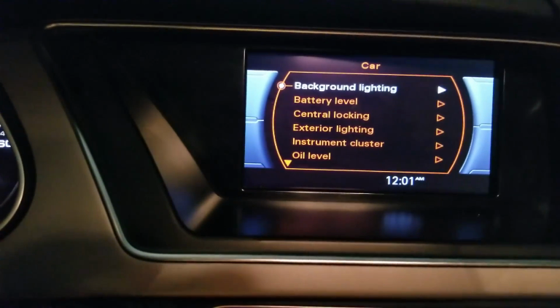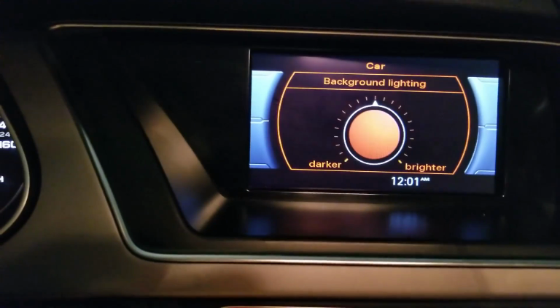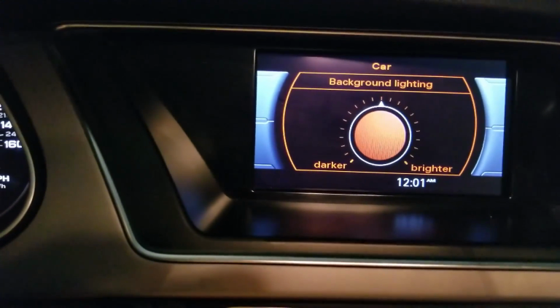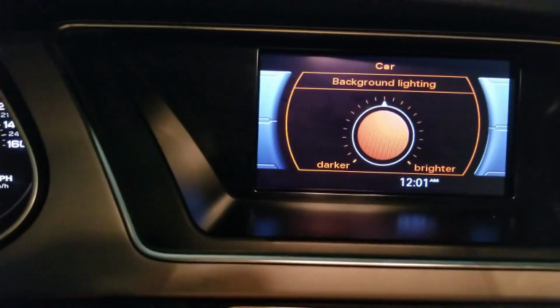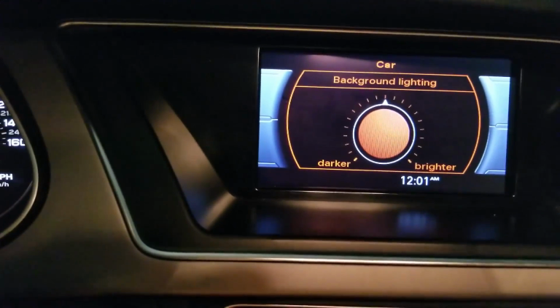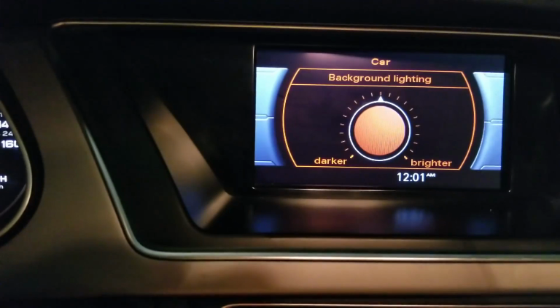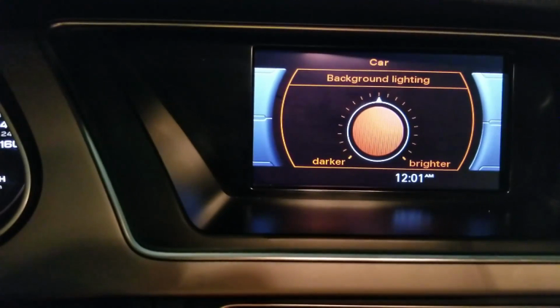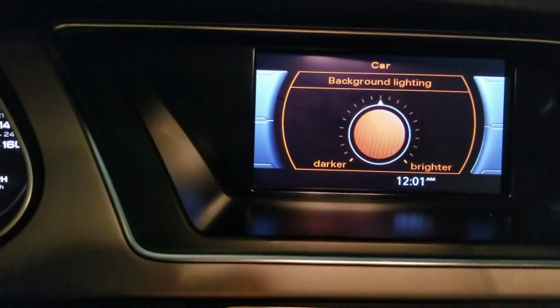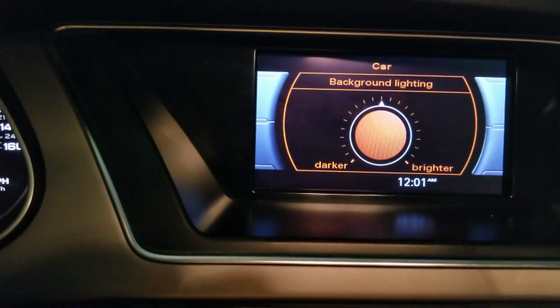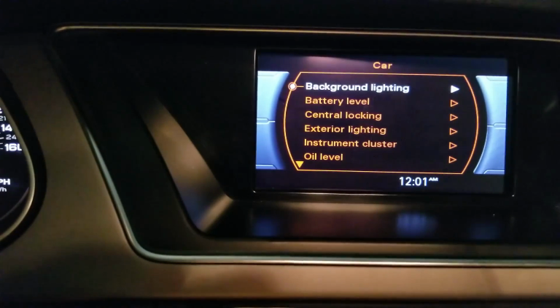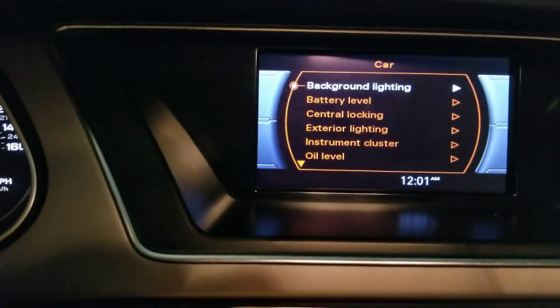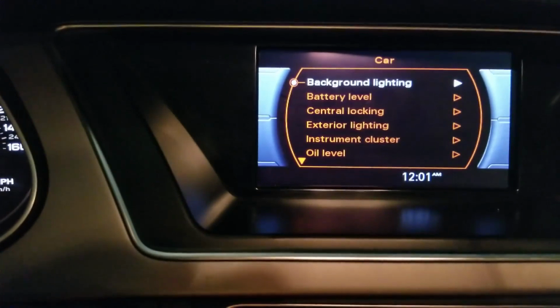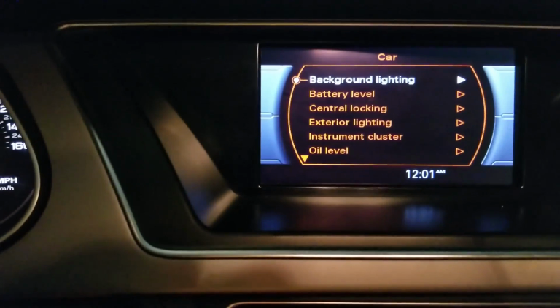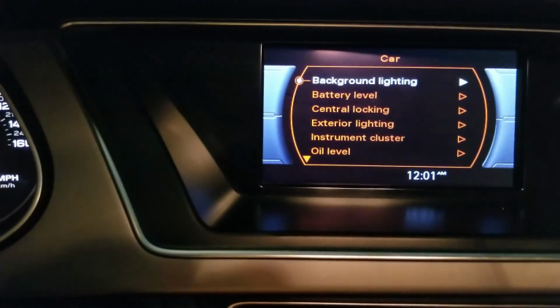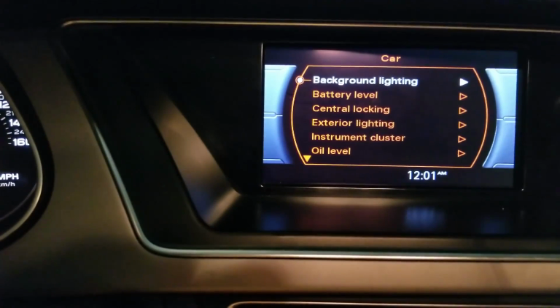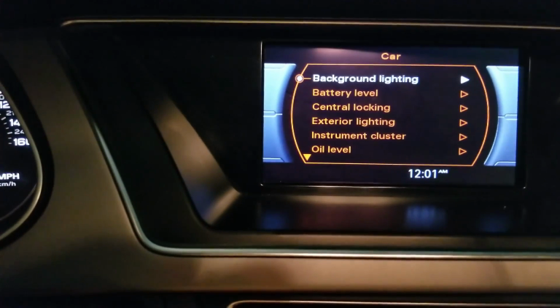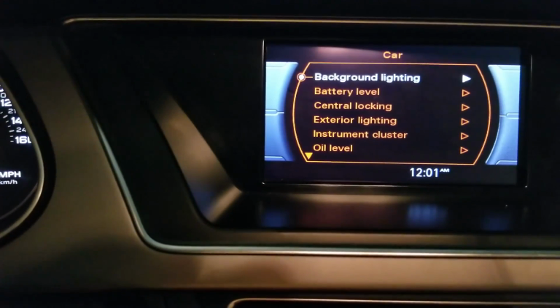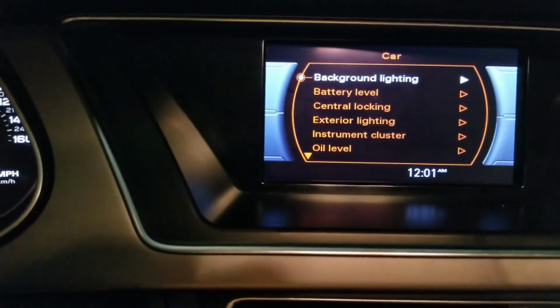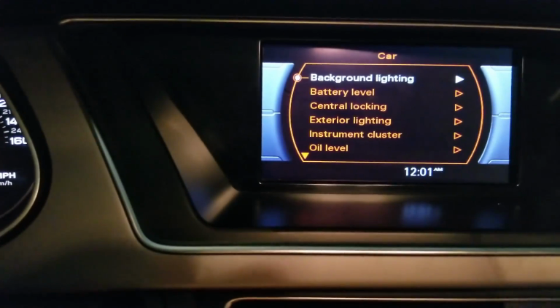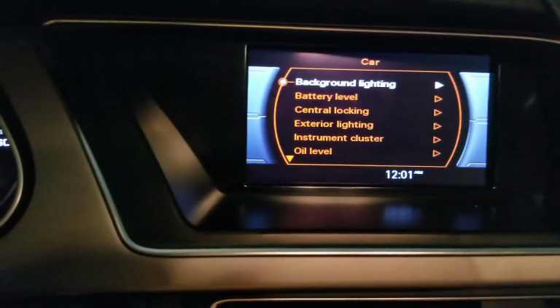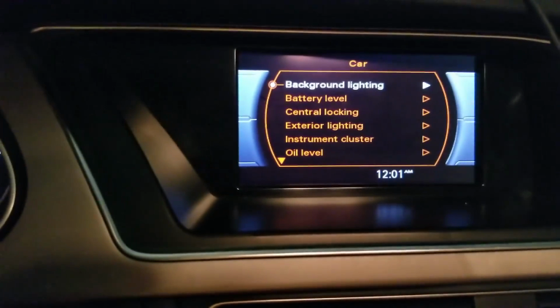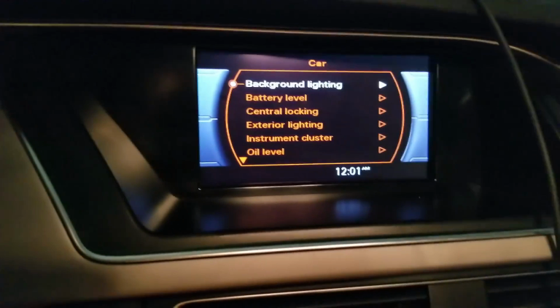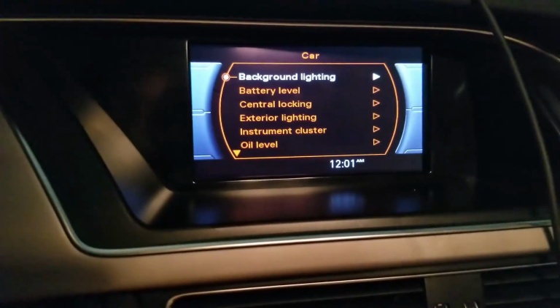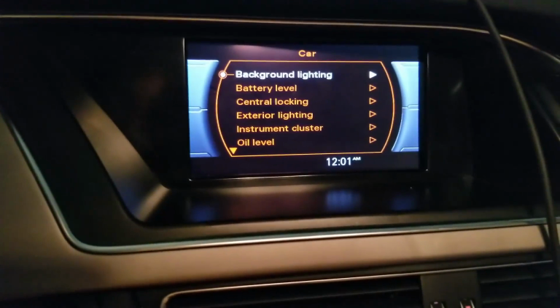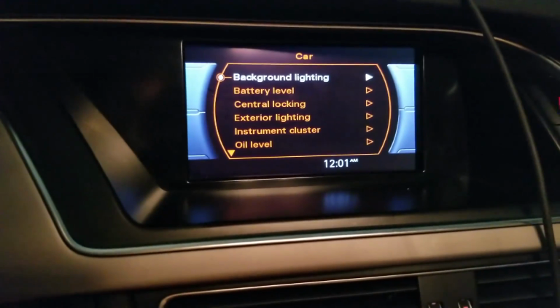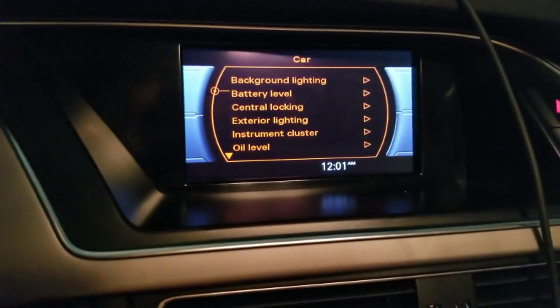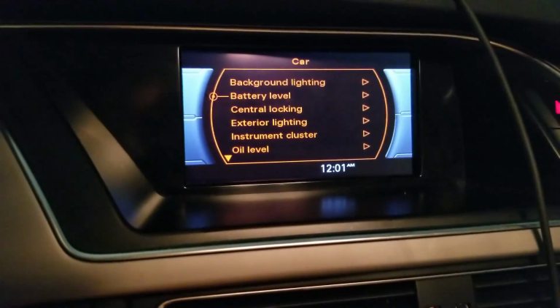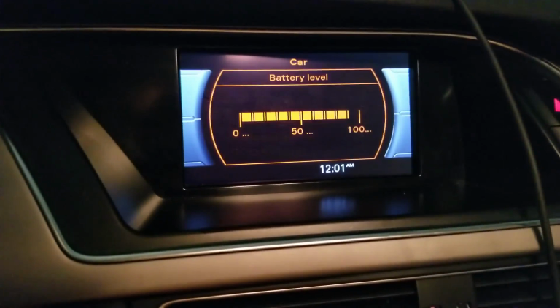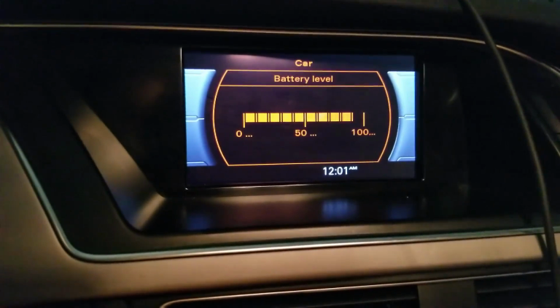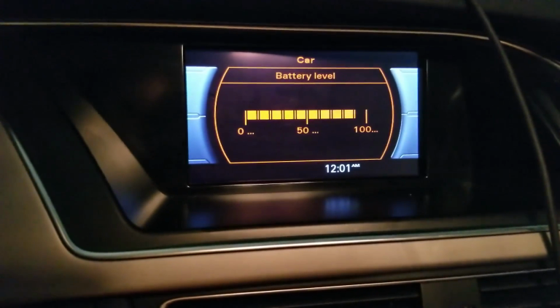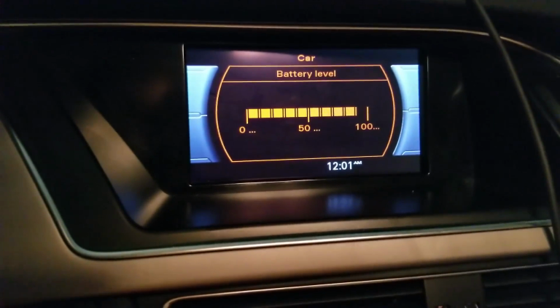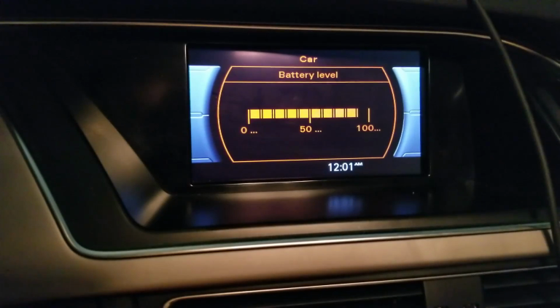The next thing I did was the new MMI car settings options. I enabled background lighting, but I have no idea what it does because it doesn't seem to do anything. I also got the battery level option enabled.